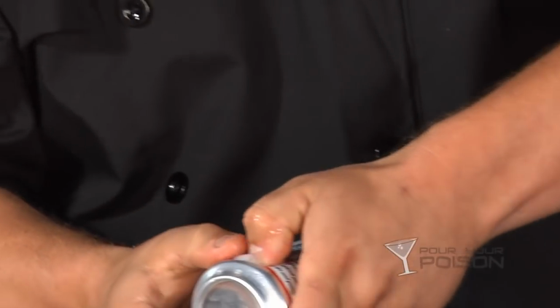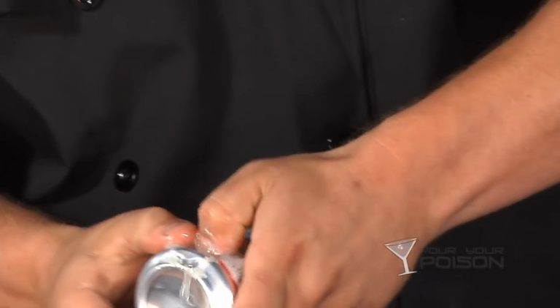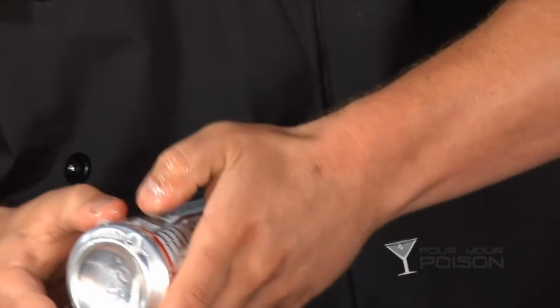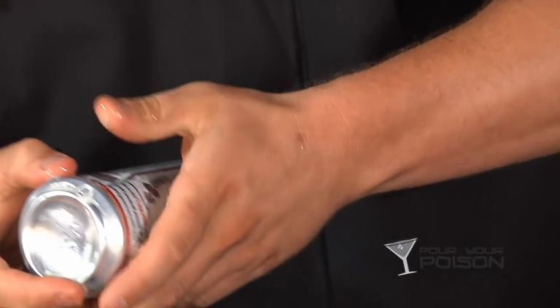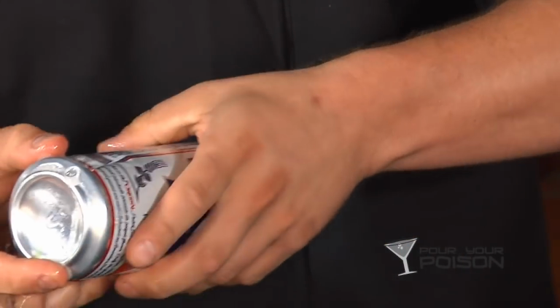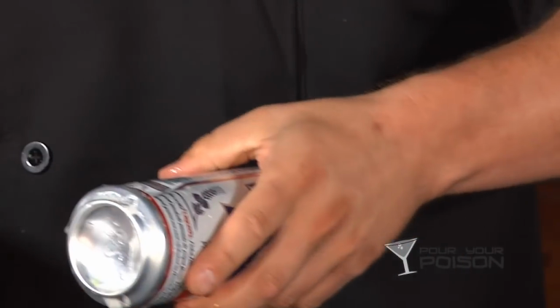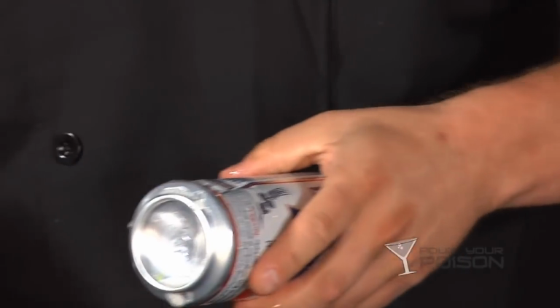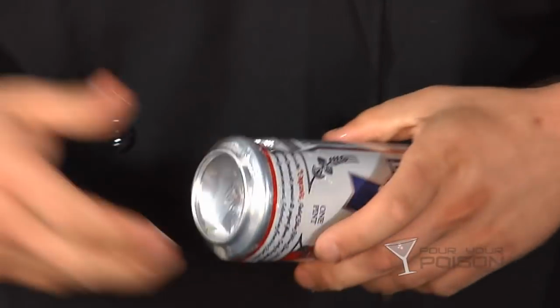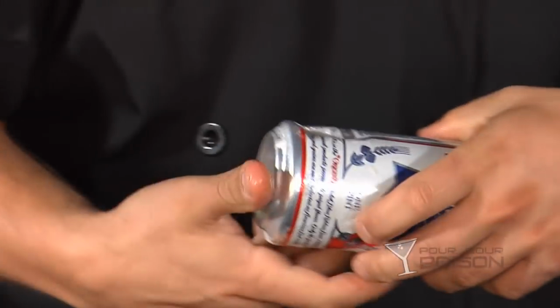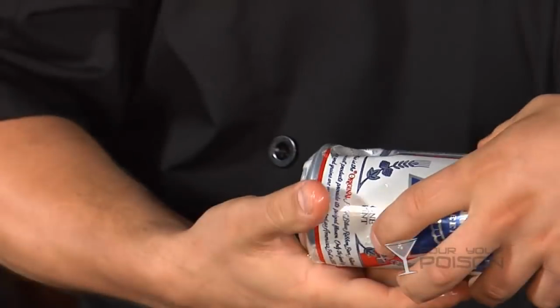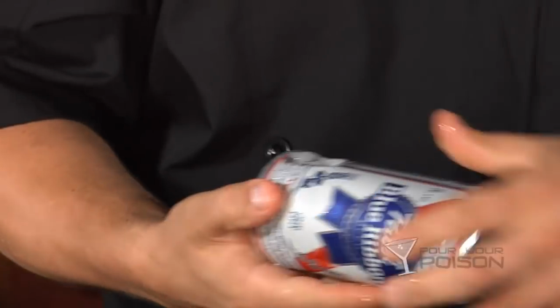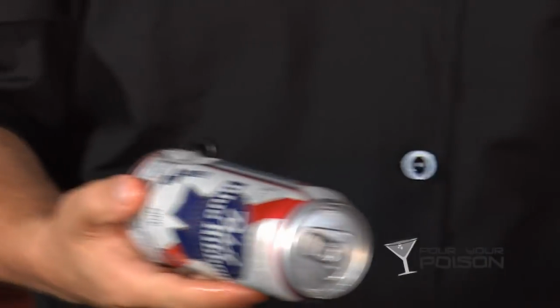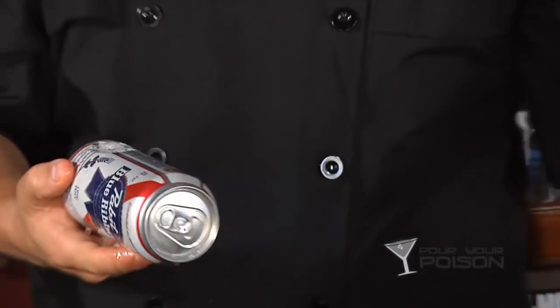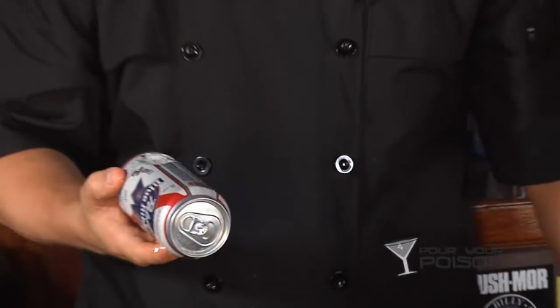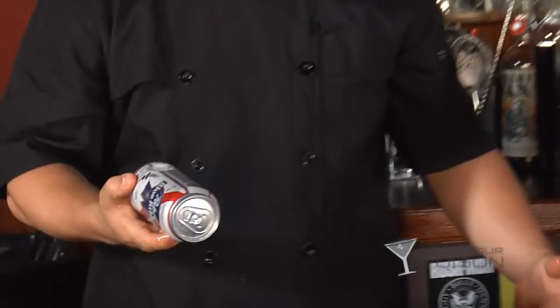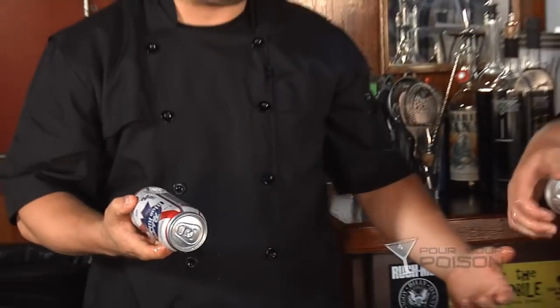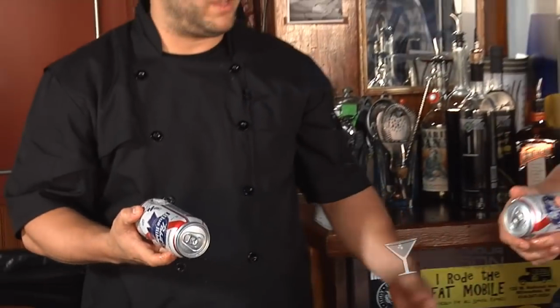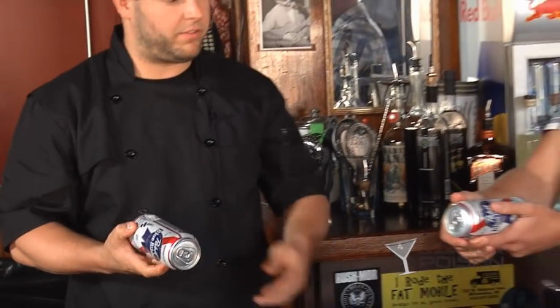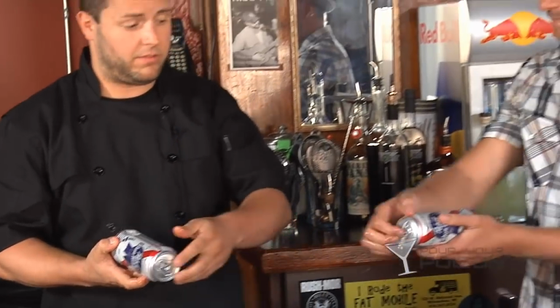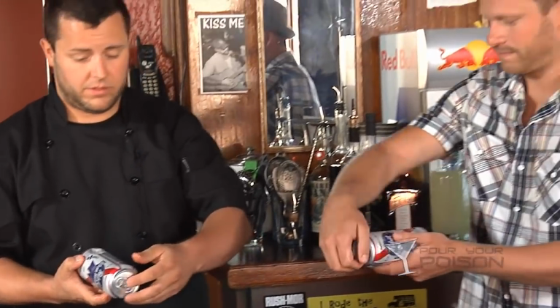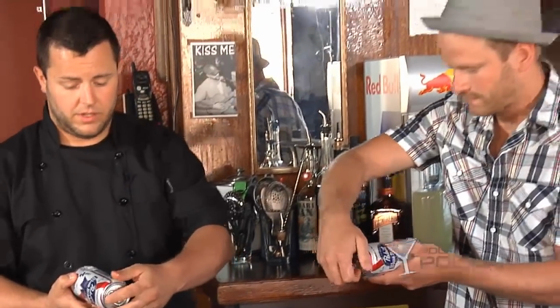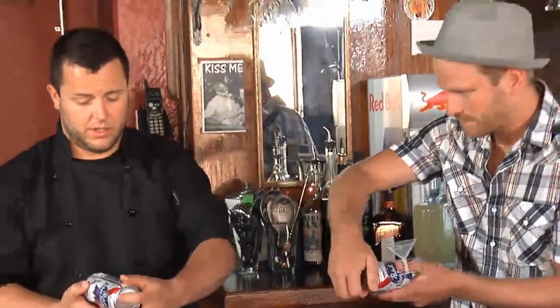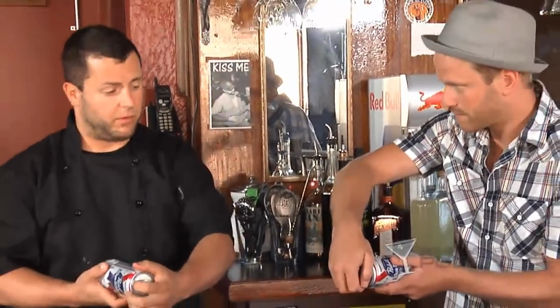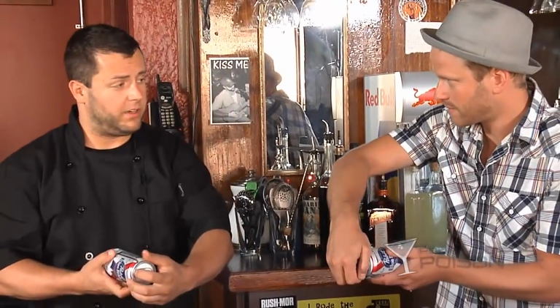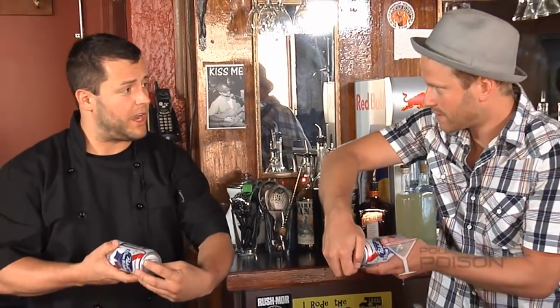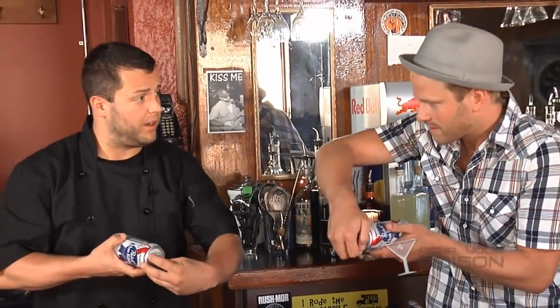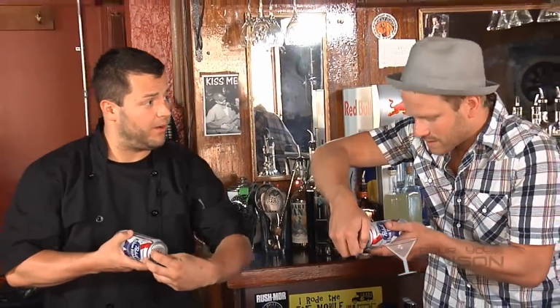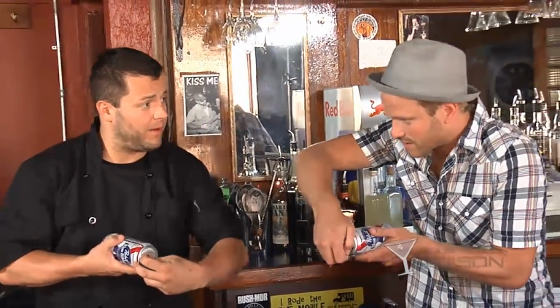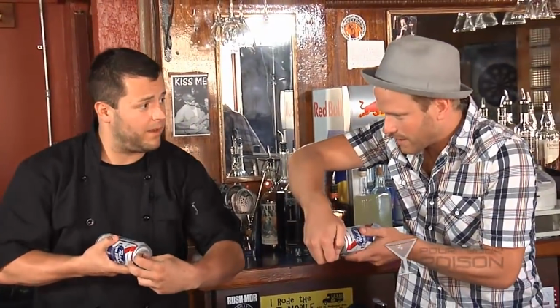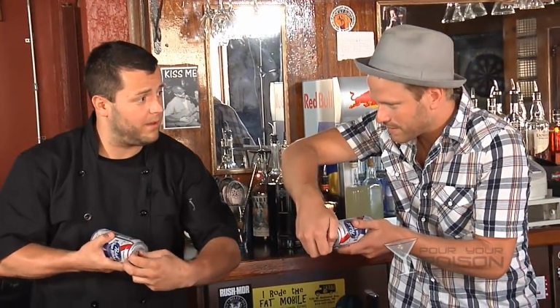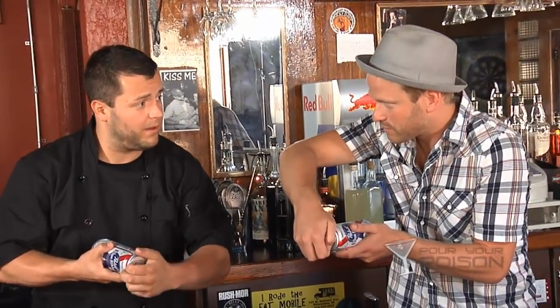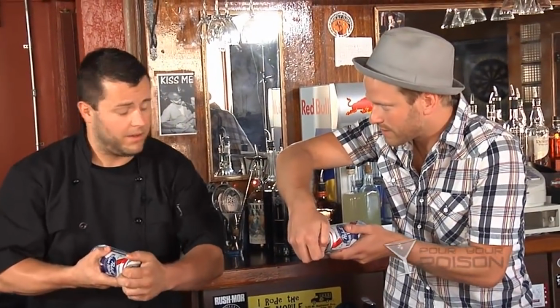Use your thumb — don't cut yourself. Now put it to your lips and proceed to shotgun. Are you ready buddy? Yep, let's do this.